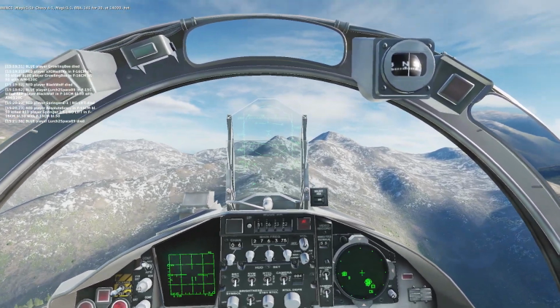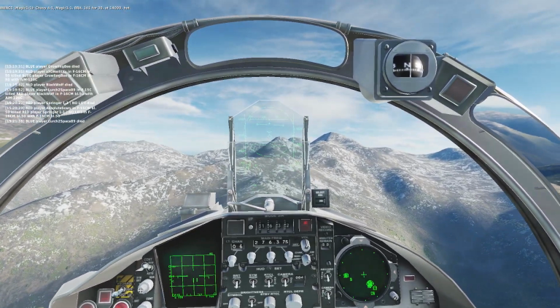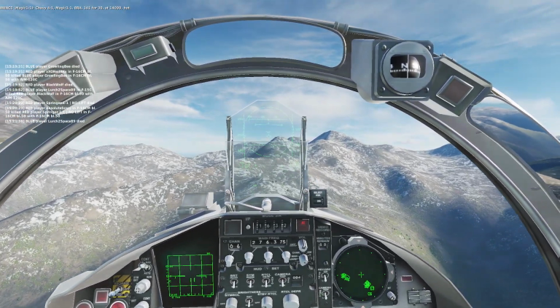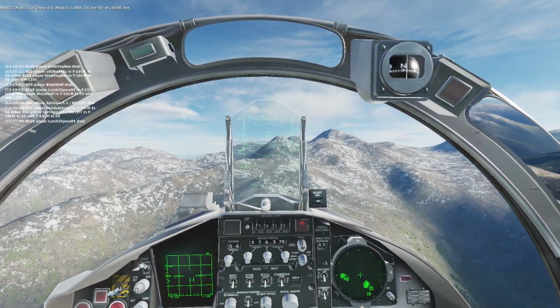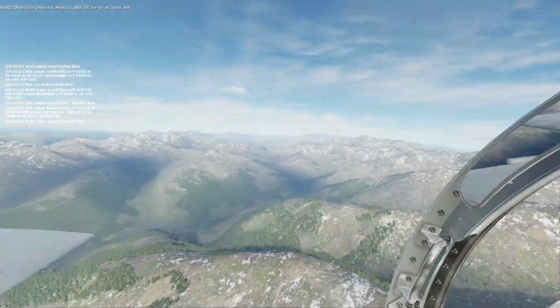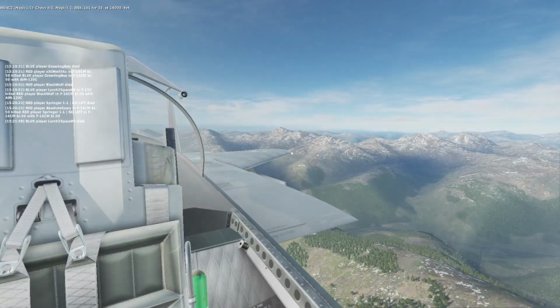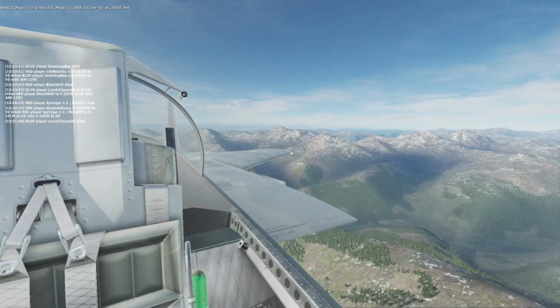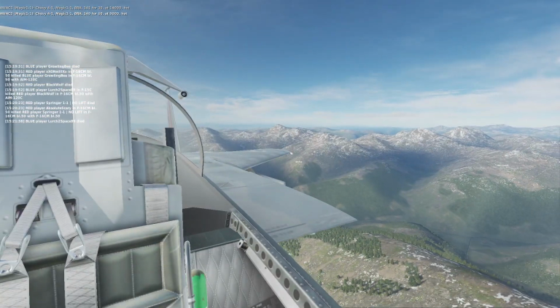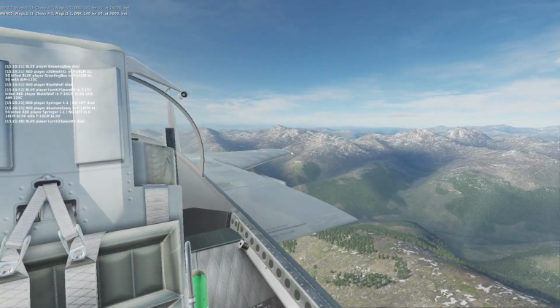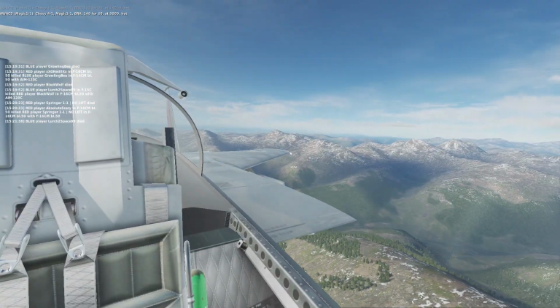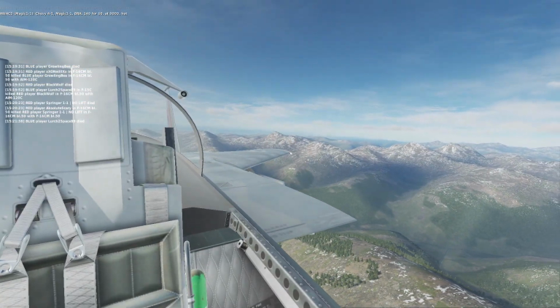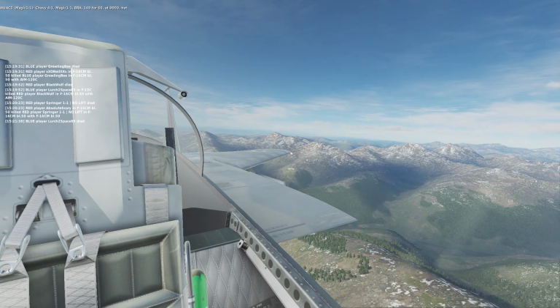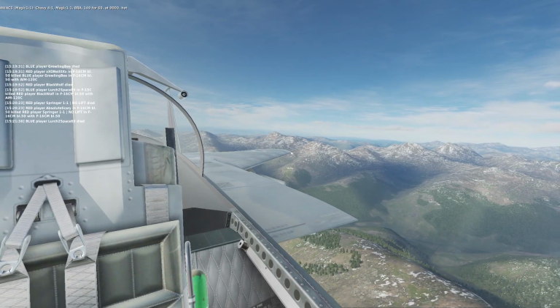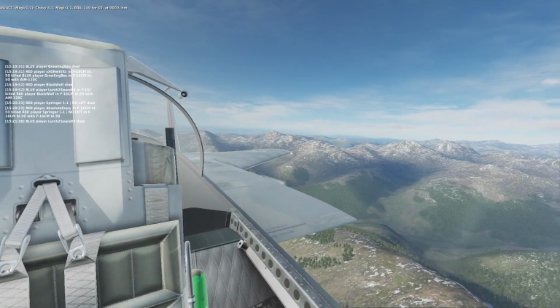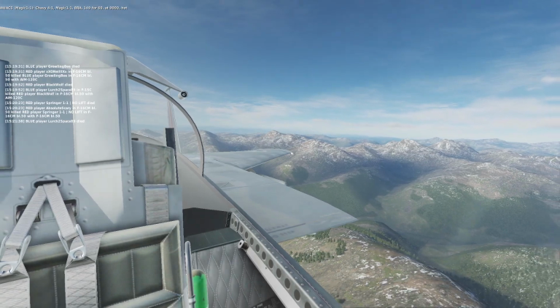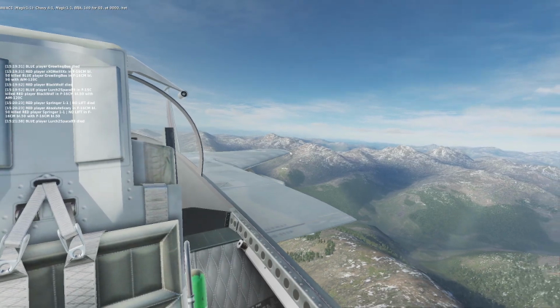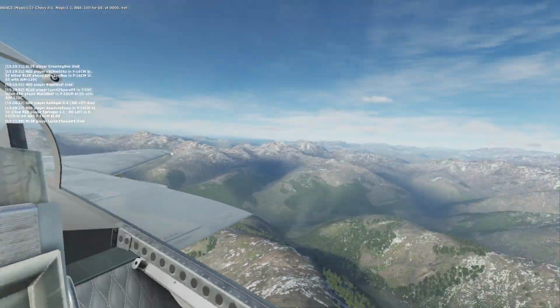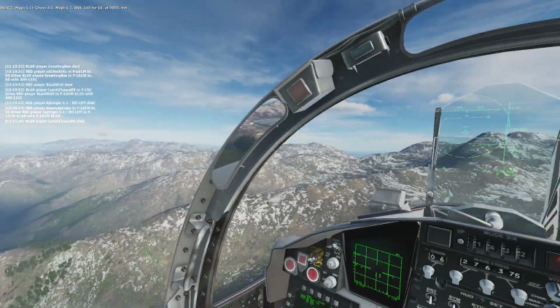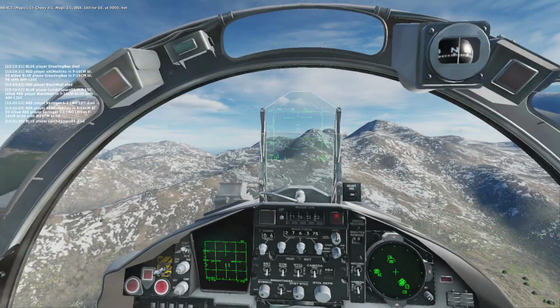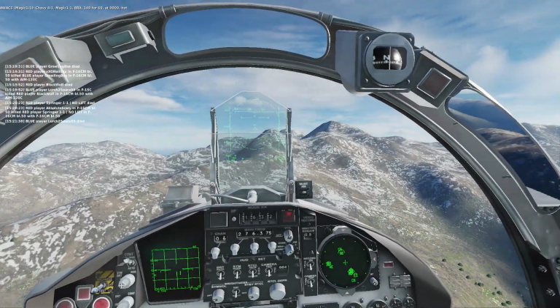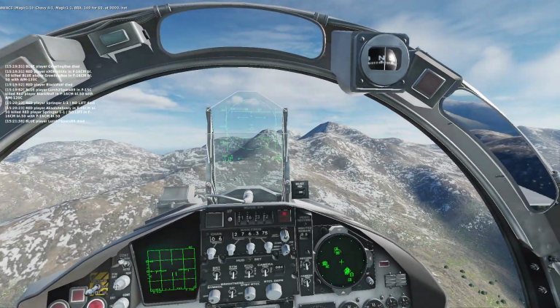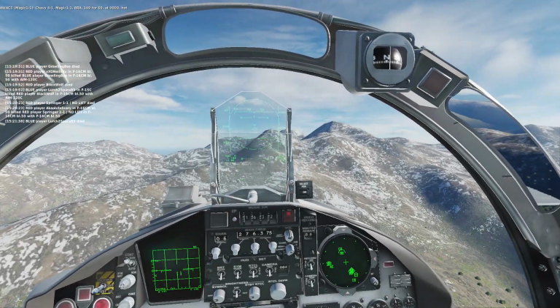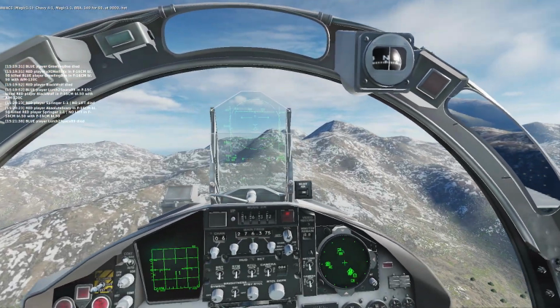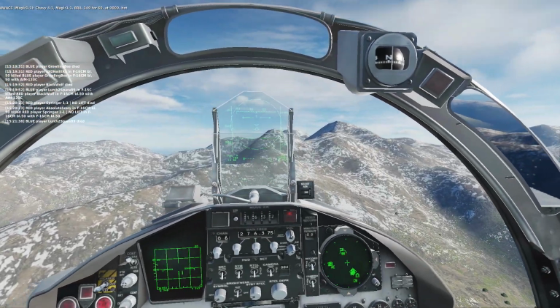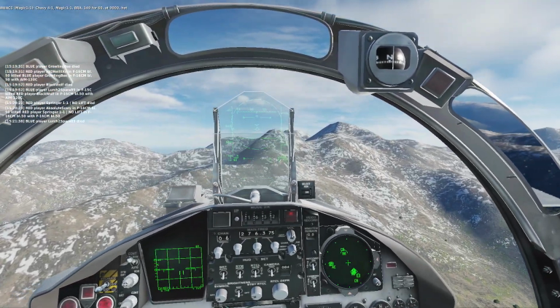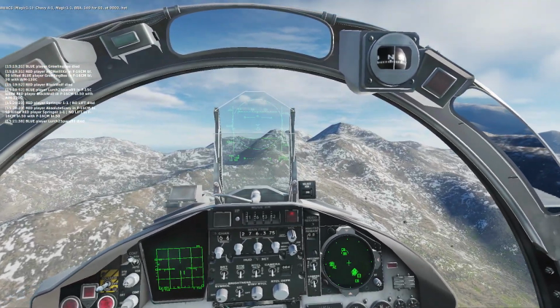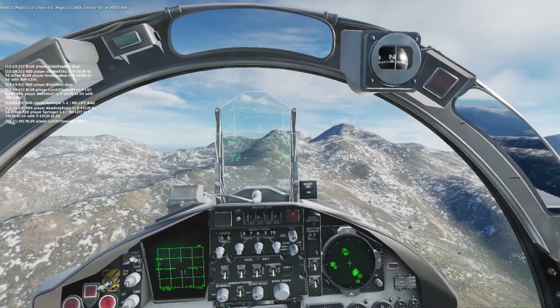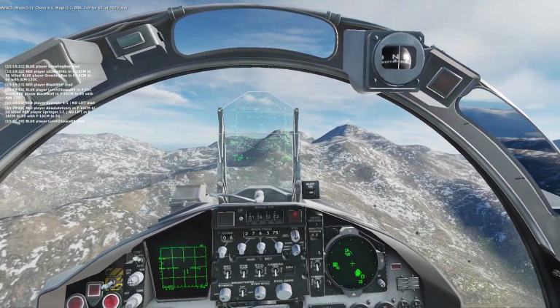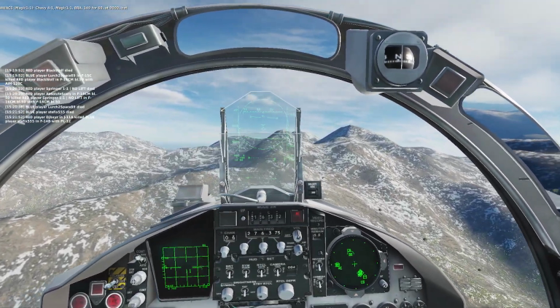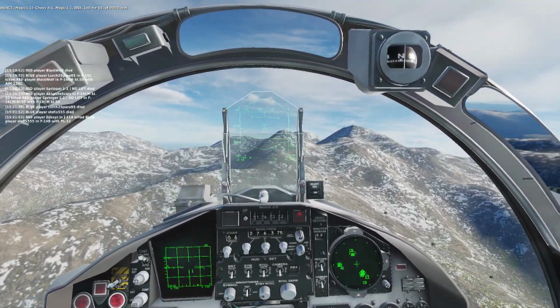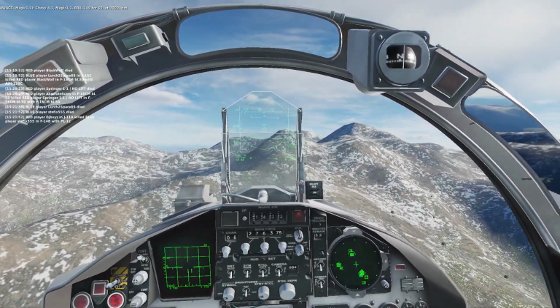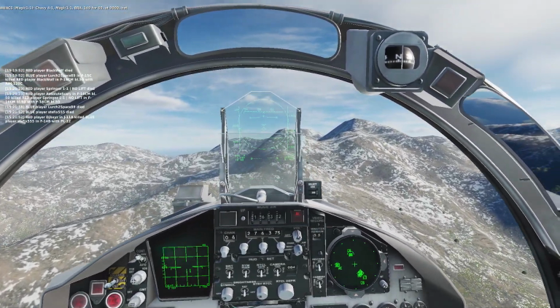Chevy Ford 1, Magic 1-1, Bra 149-460, at 9,000, hot.